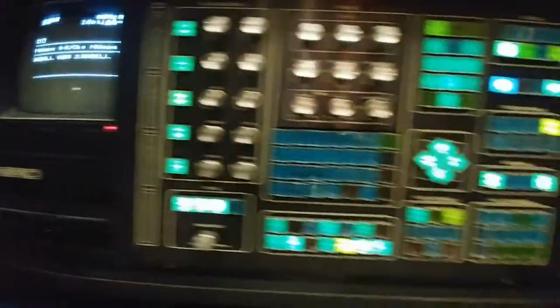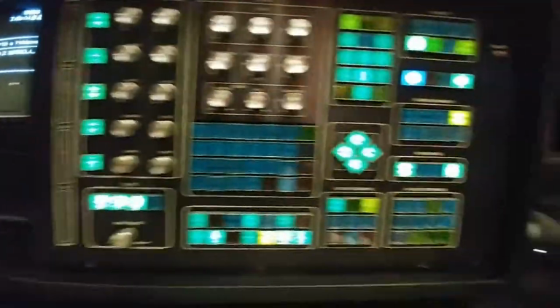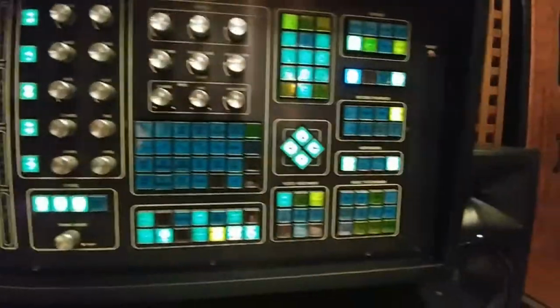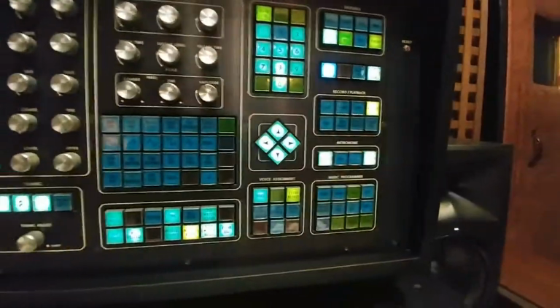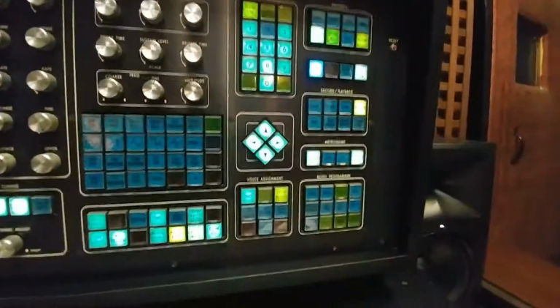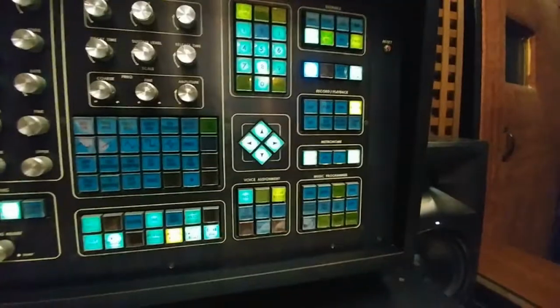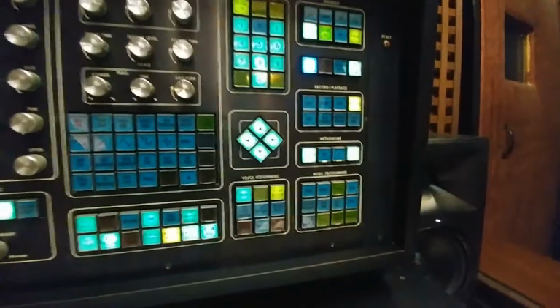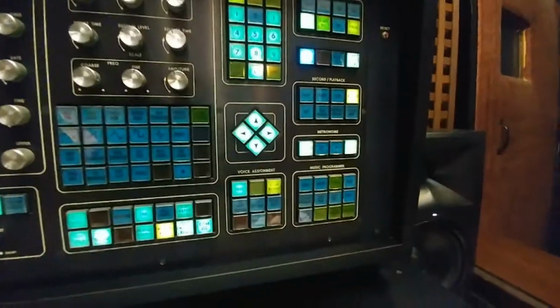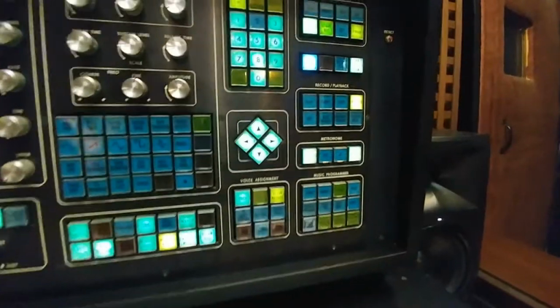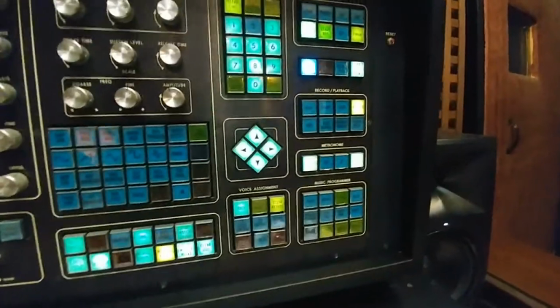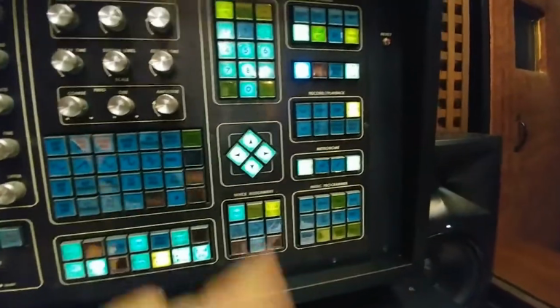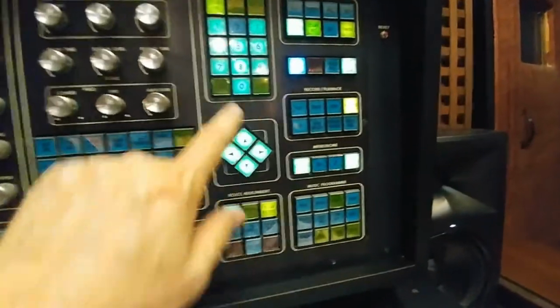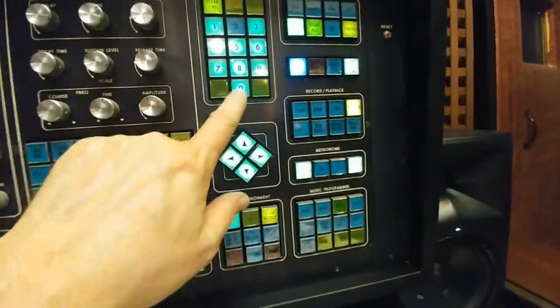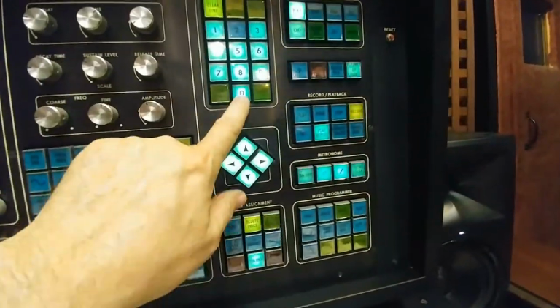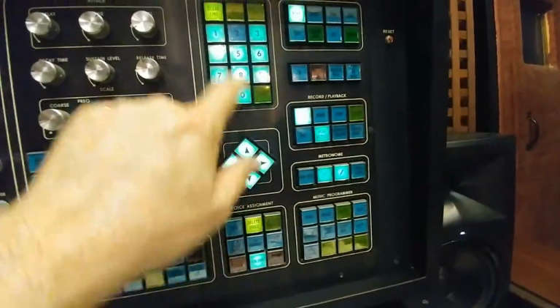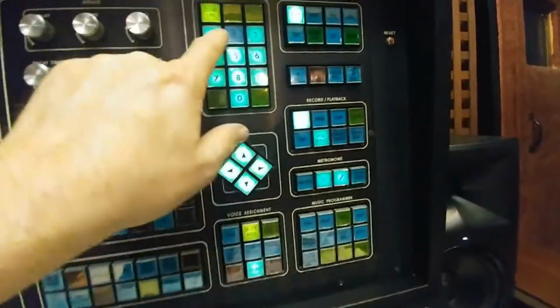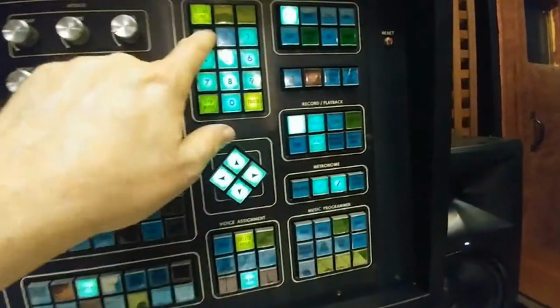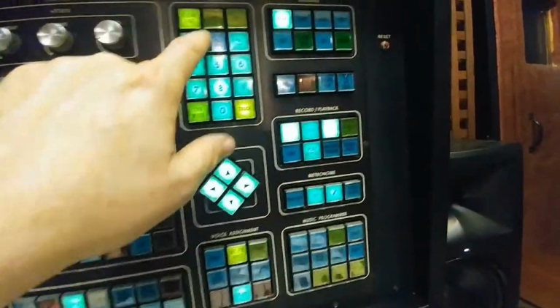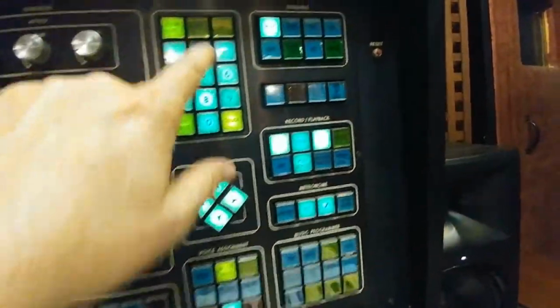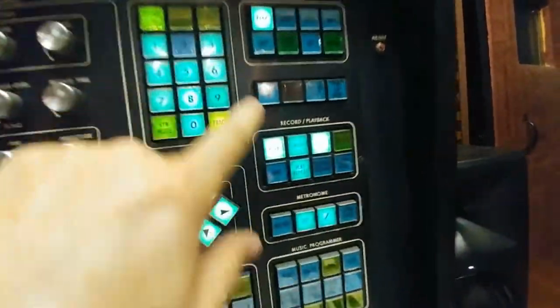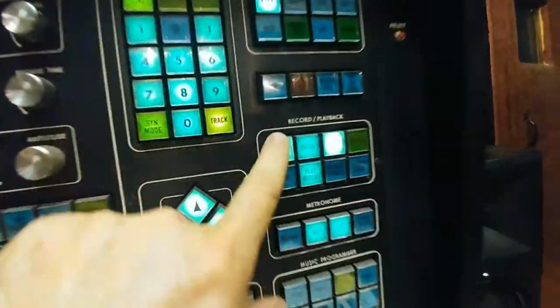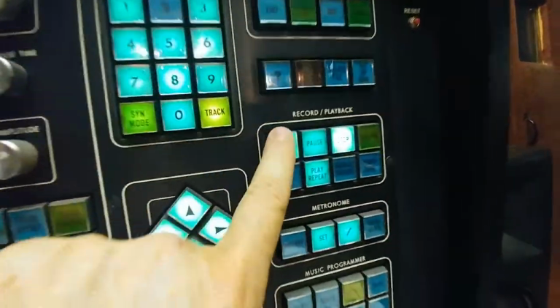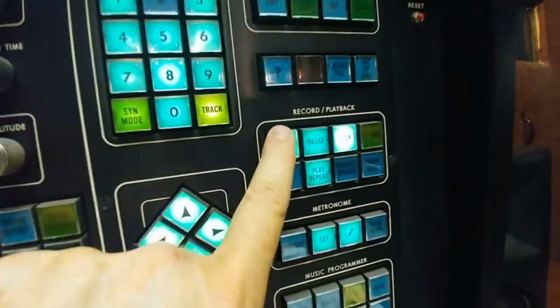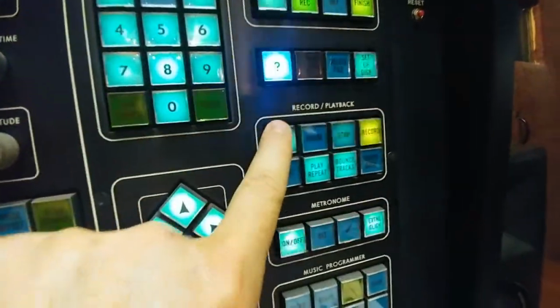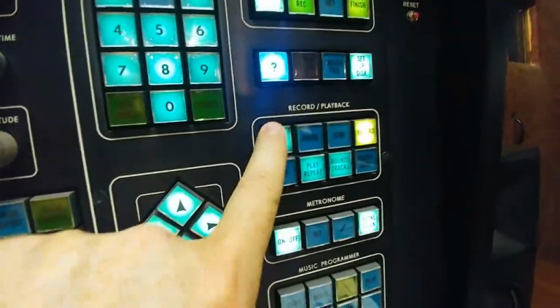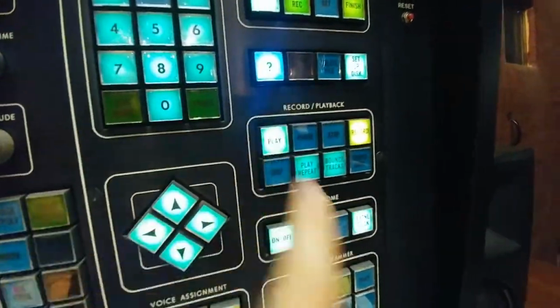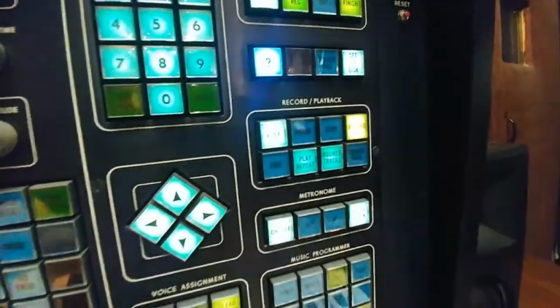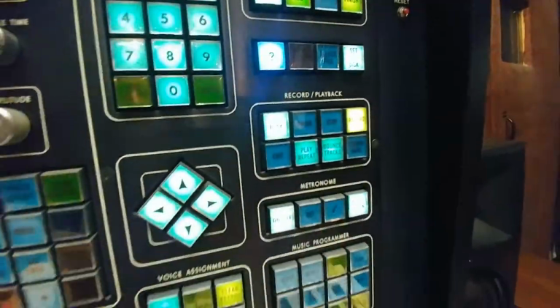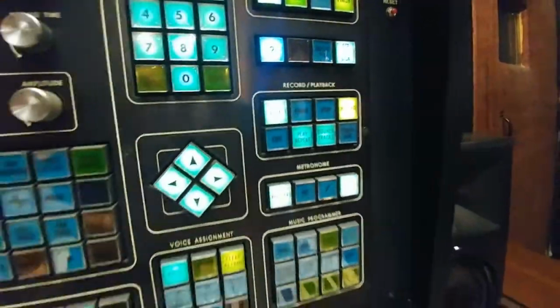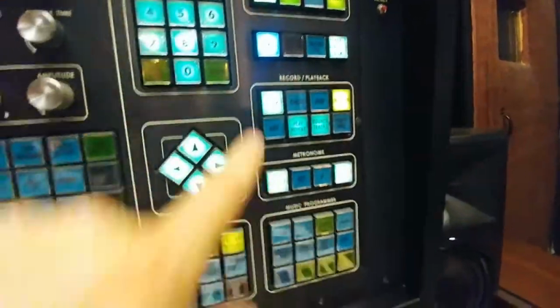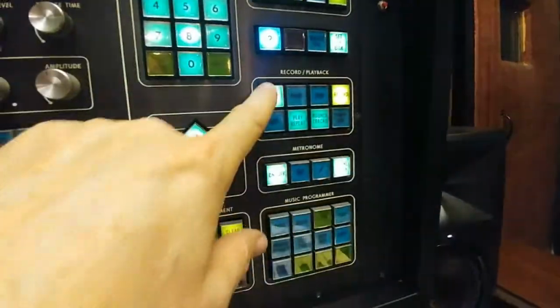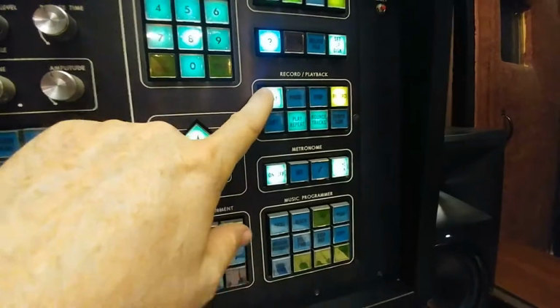Then I'm going to load sequence number 101 and play.